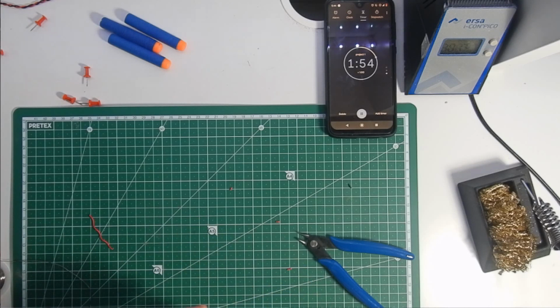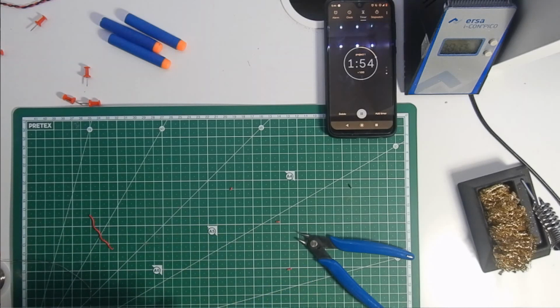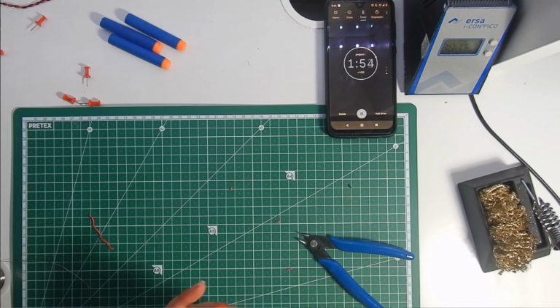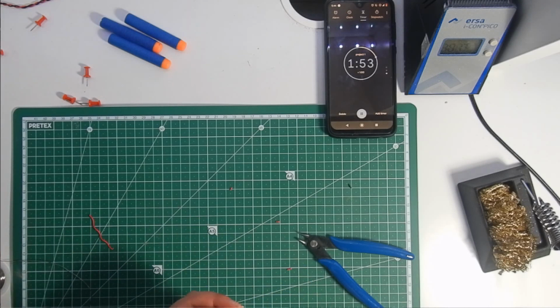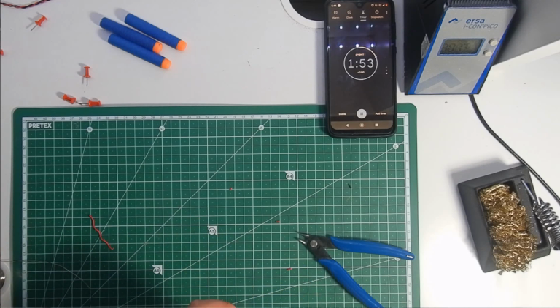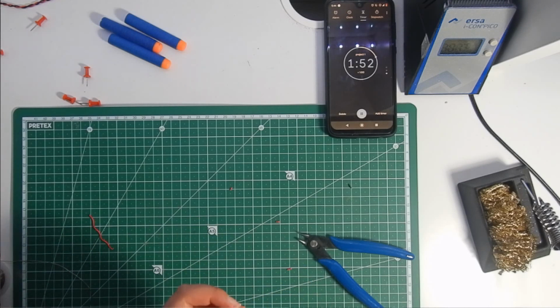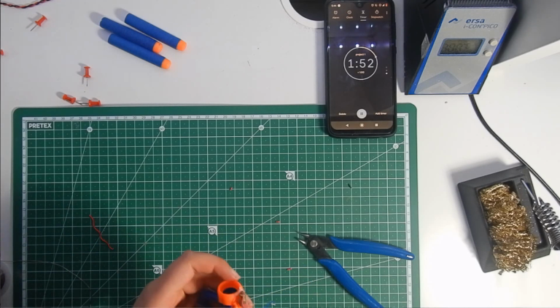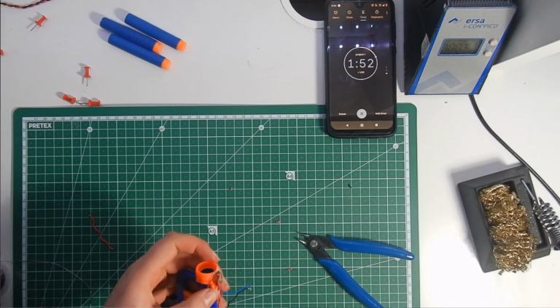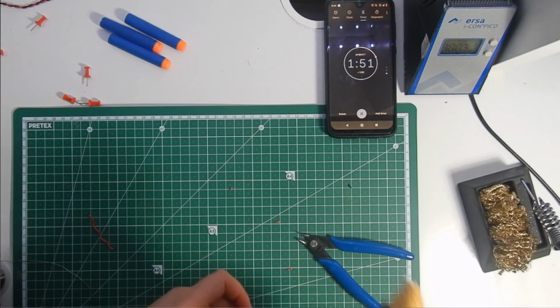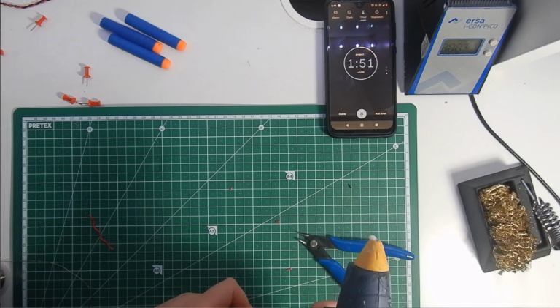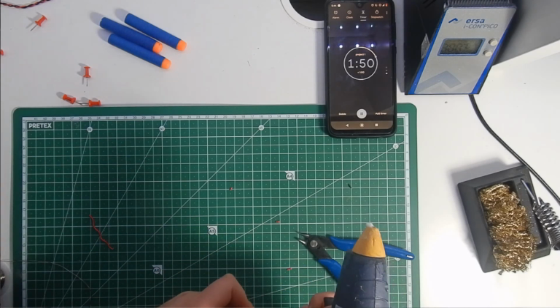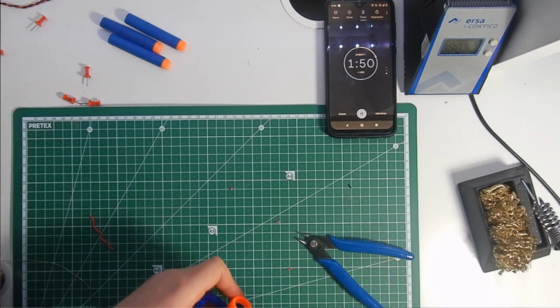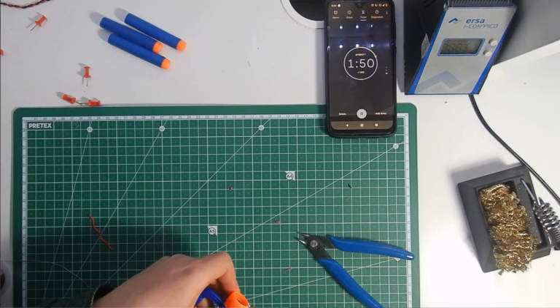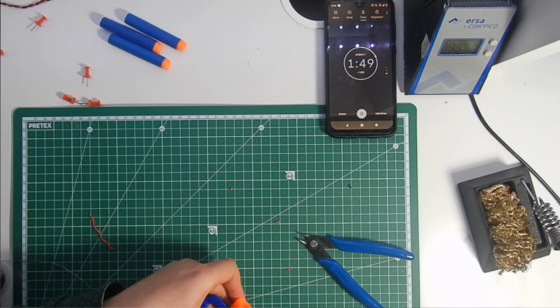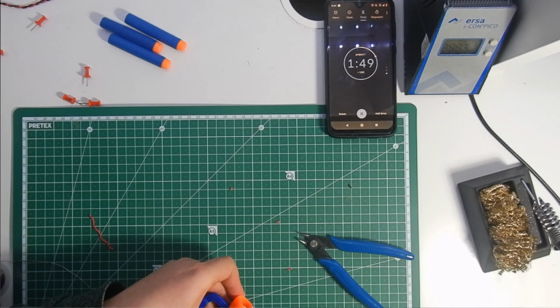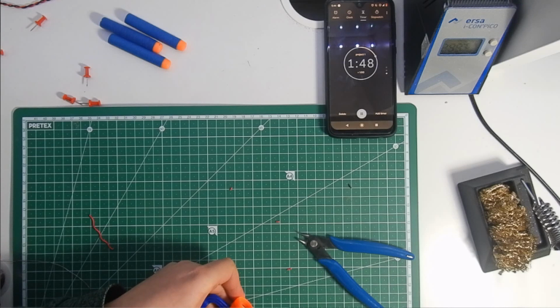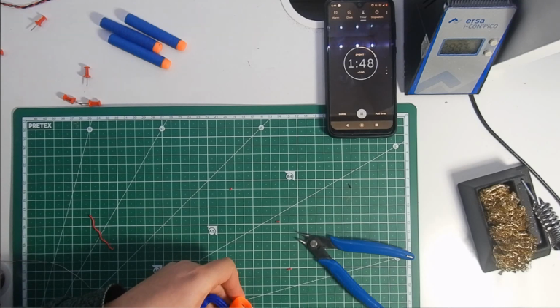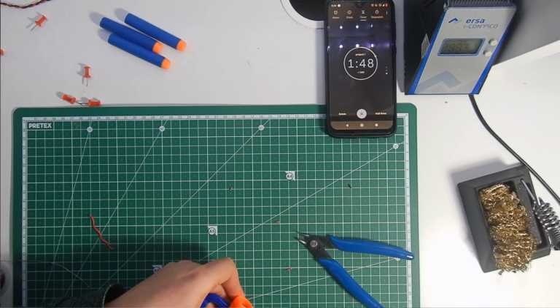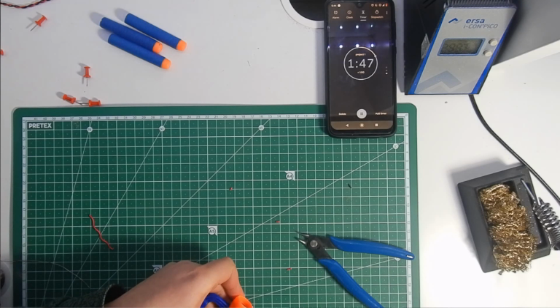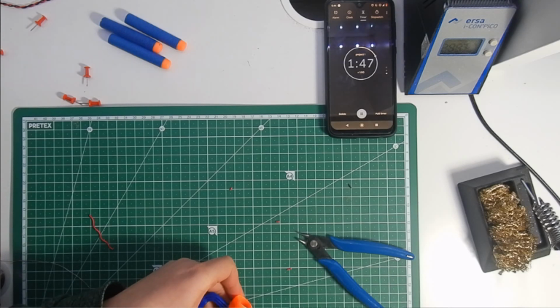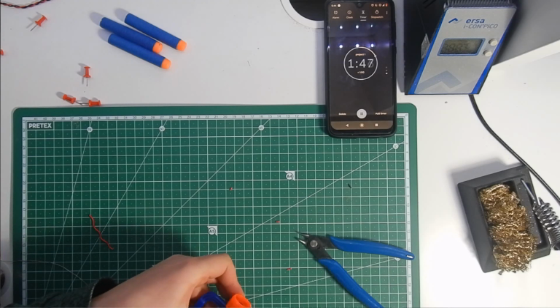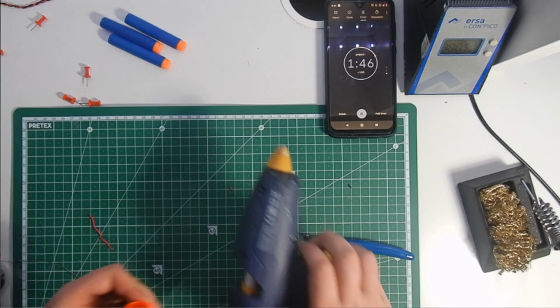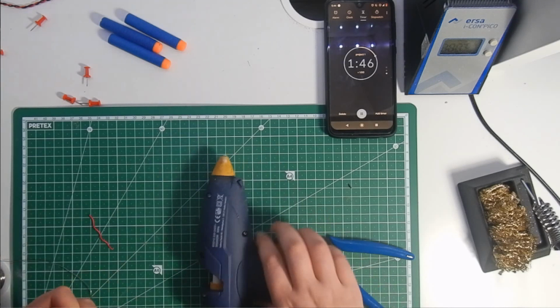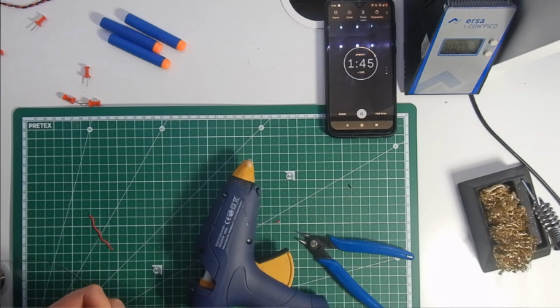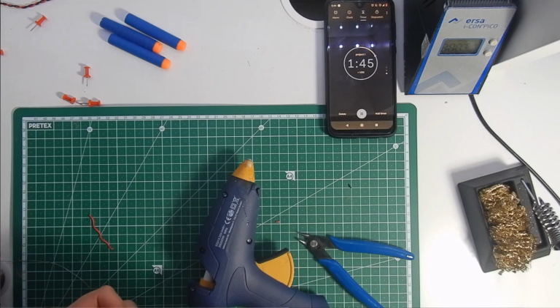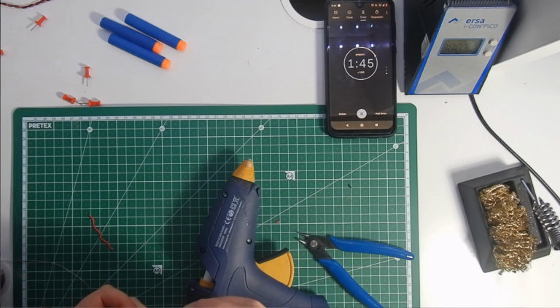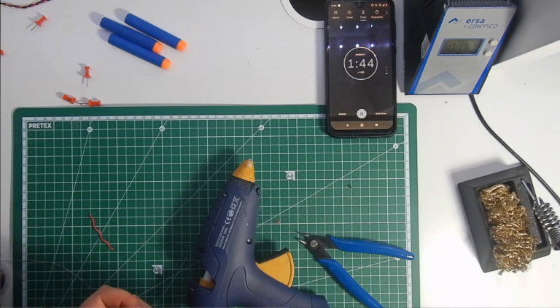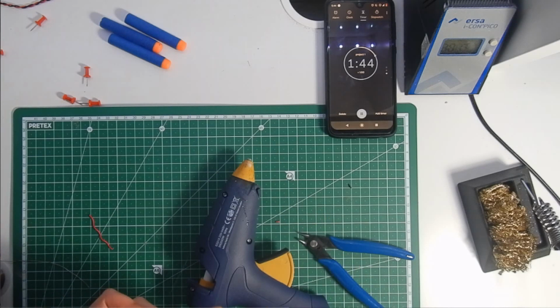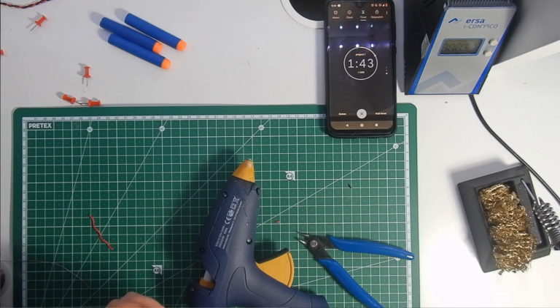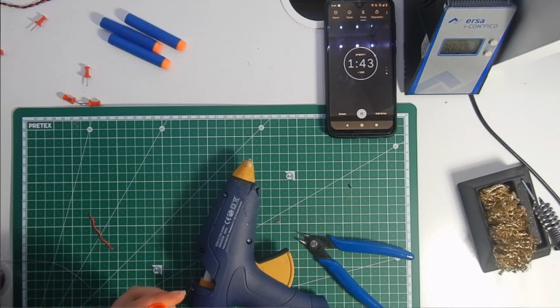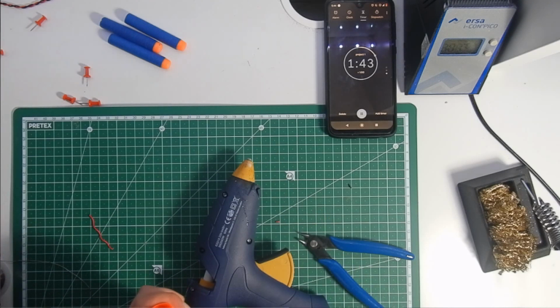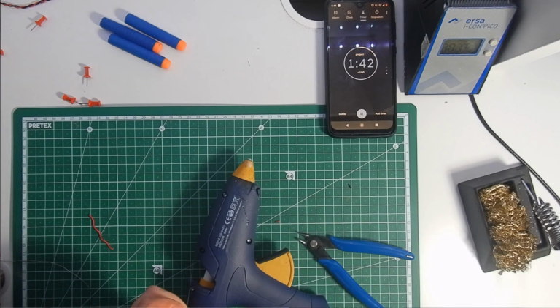Normally I just cut the wires to be the right size, but once again I was in a hurry so I had to find another way.